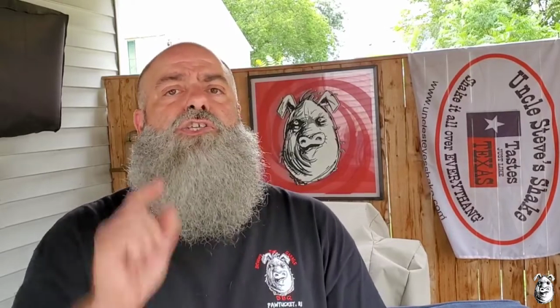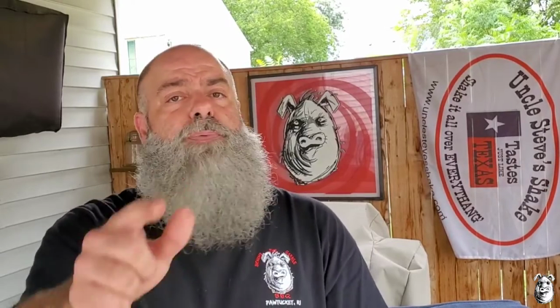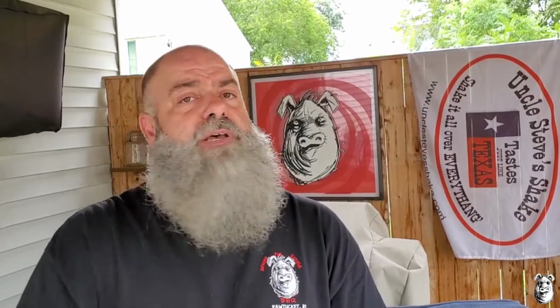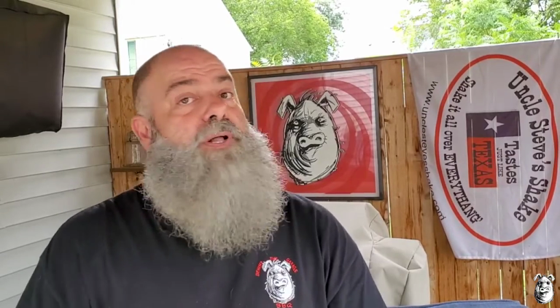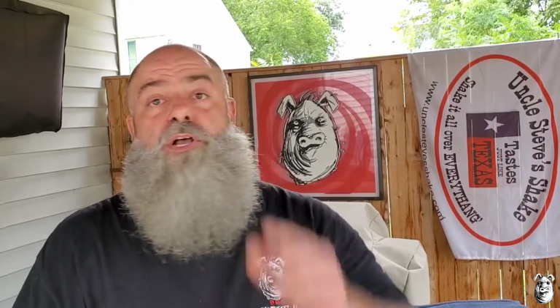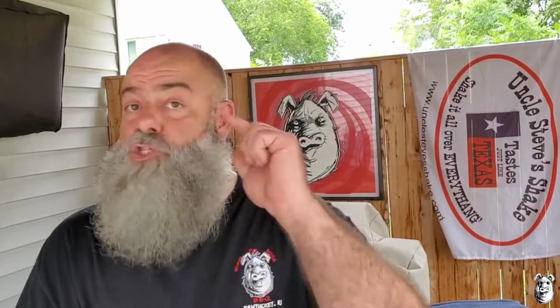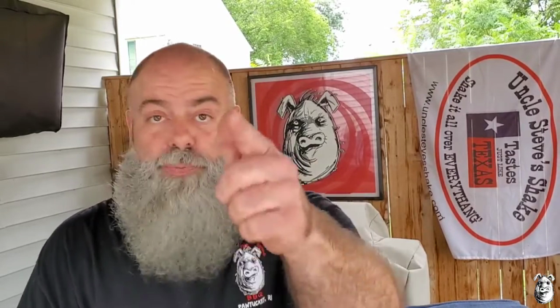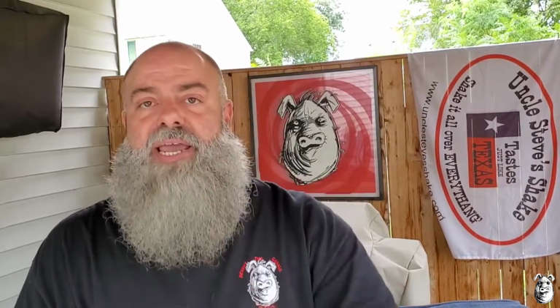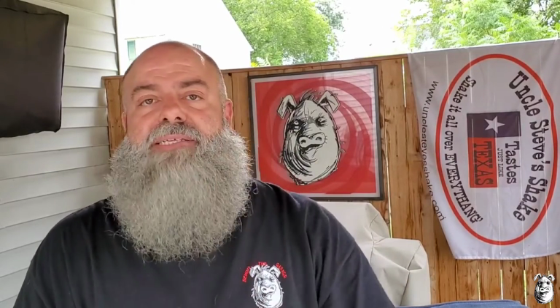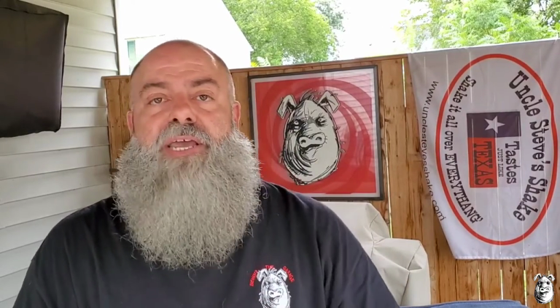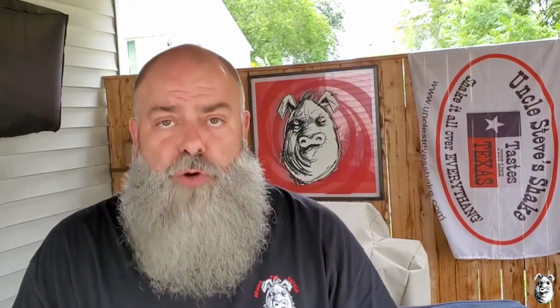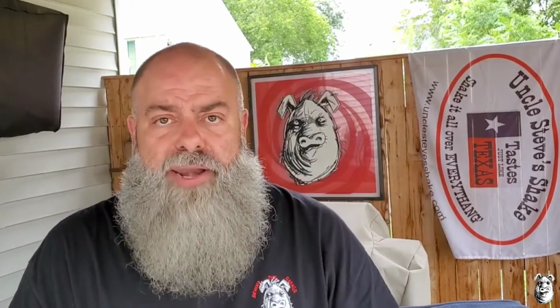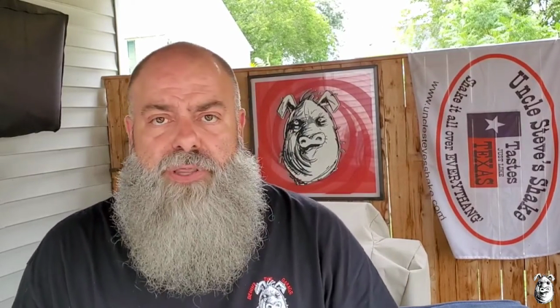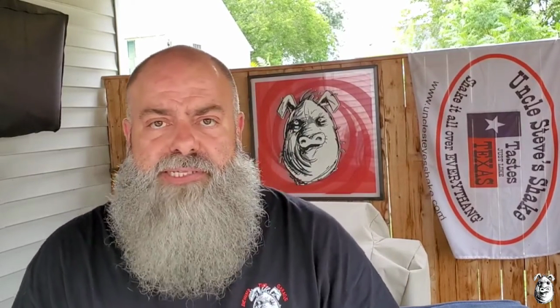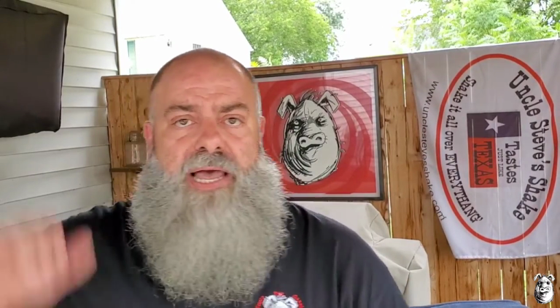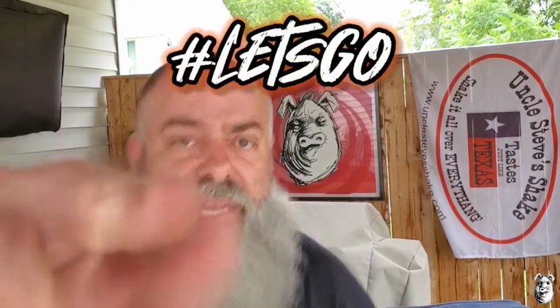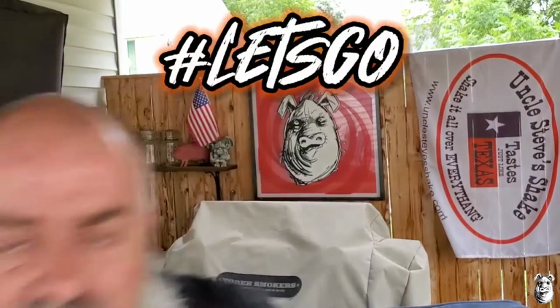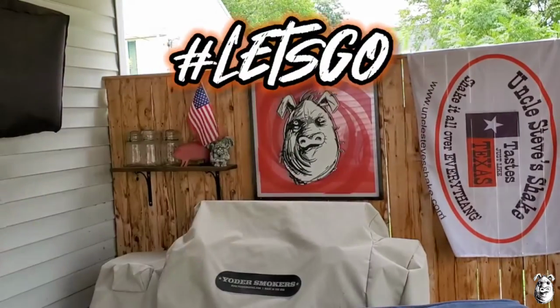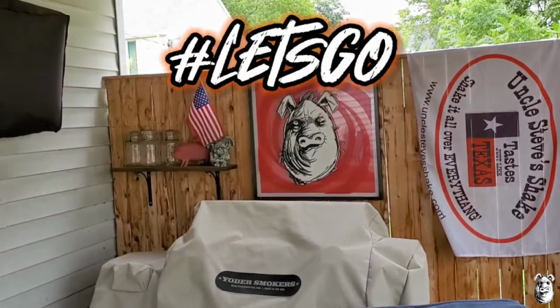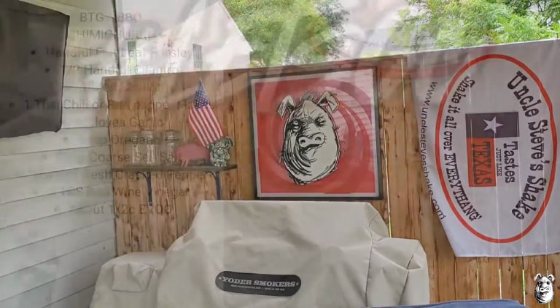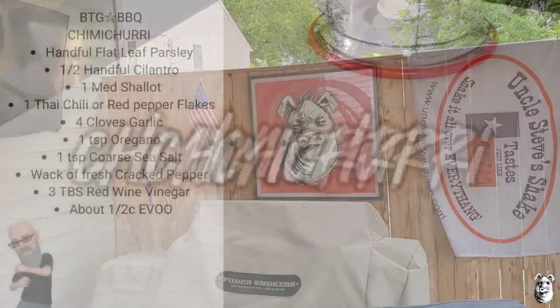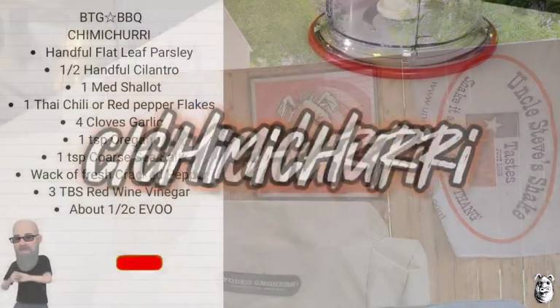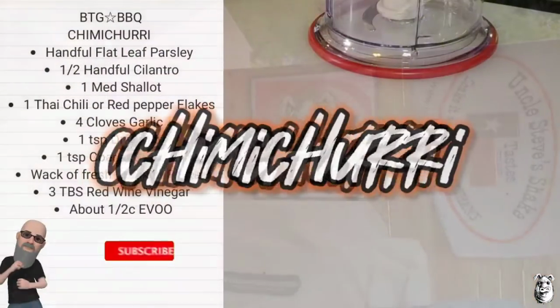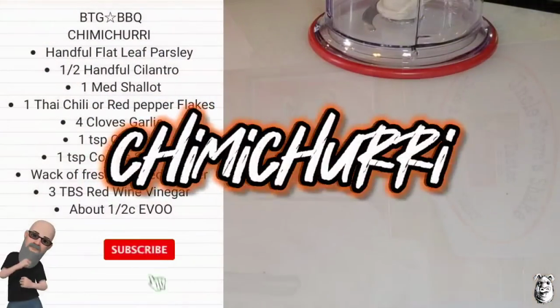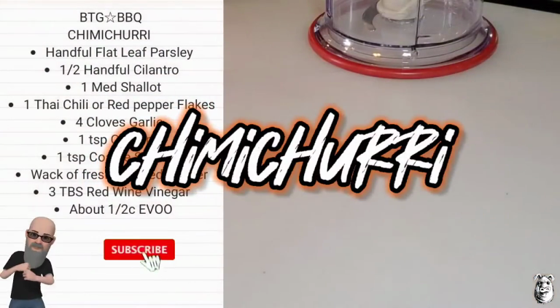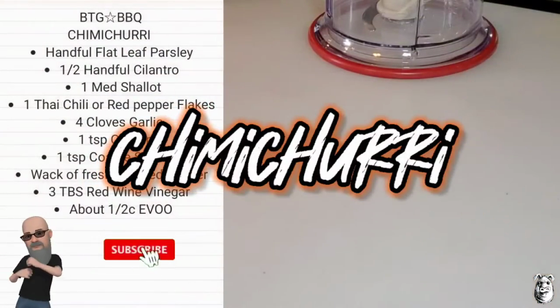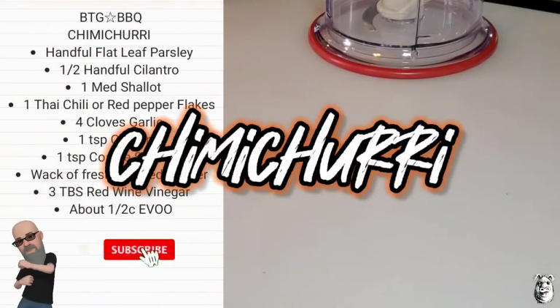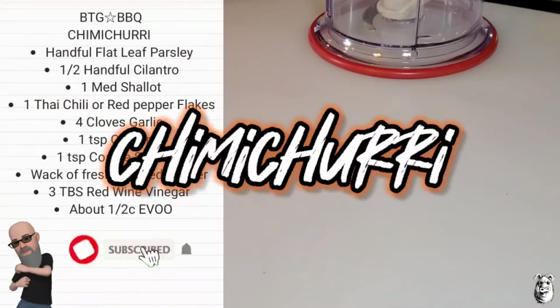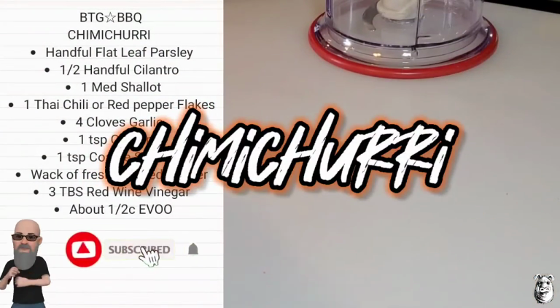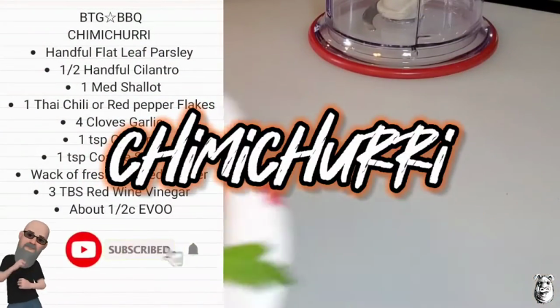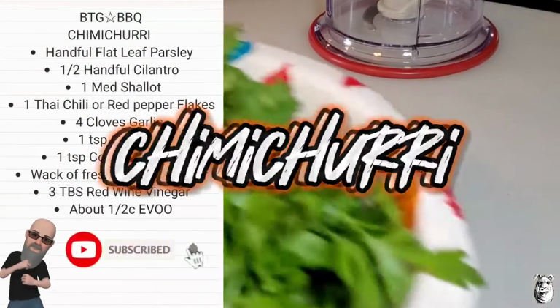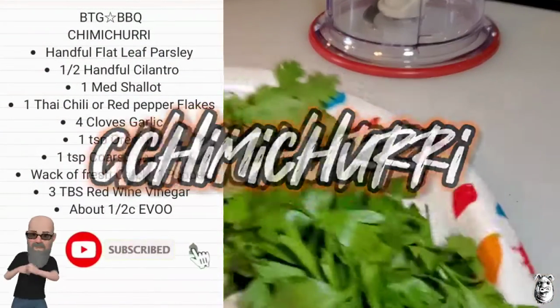Super simple, super tasty. You ready to do this? Let's go! Alright, let's get our chimichurri together.